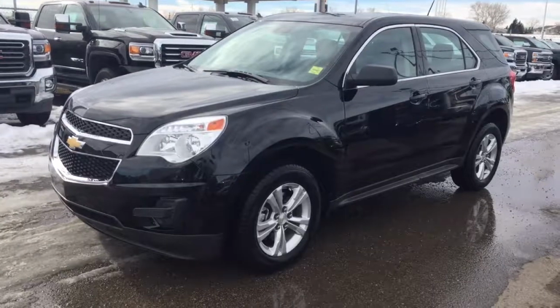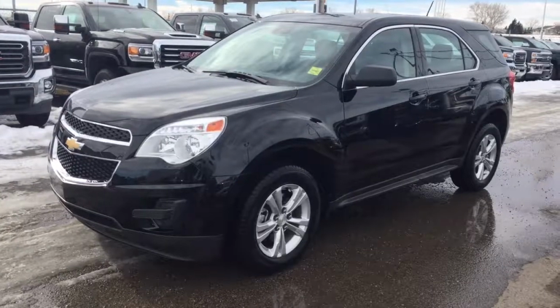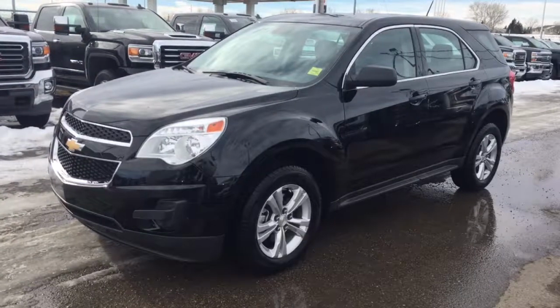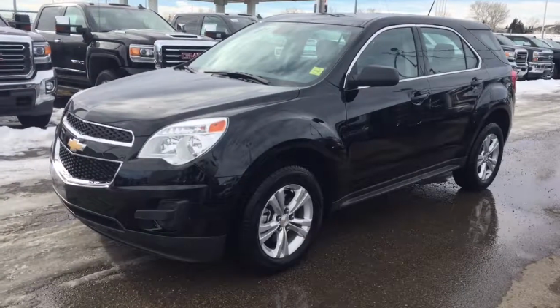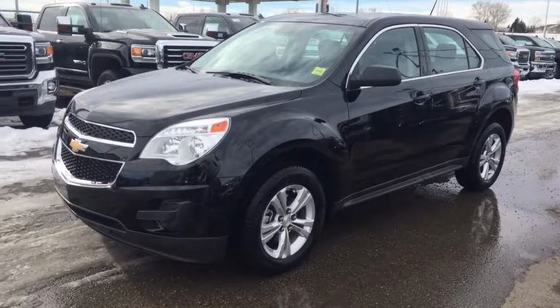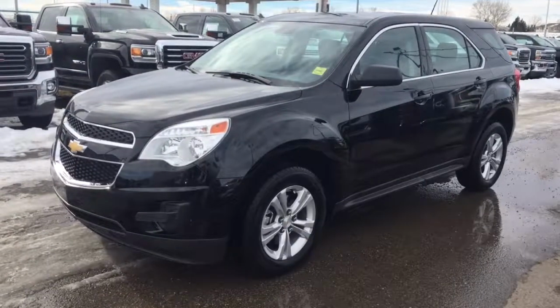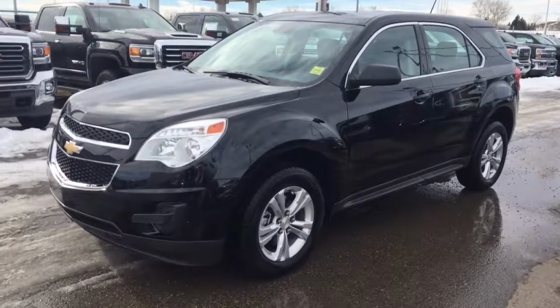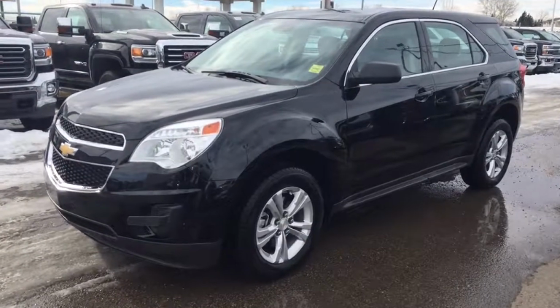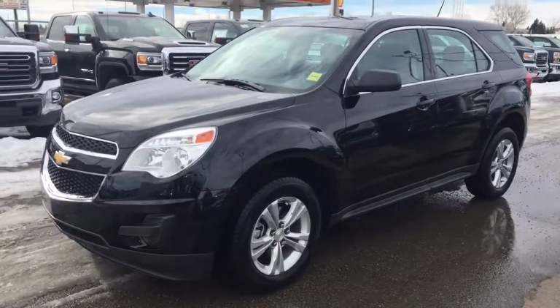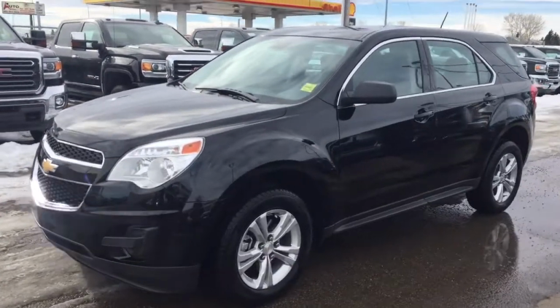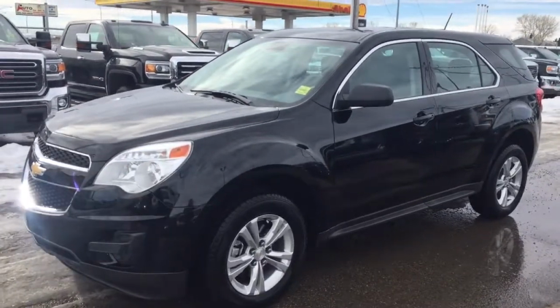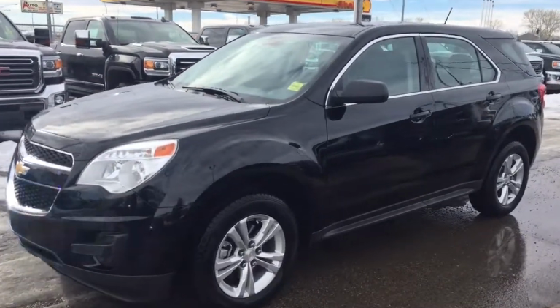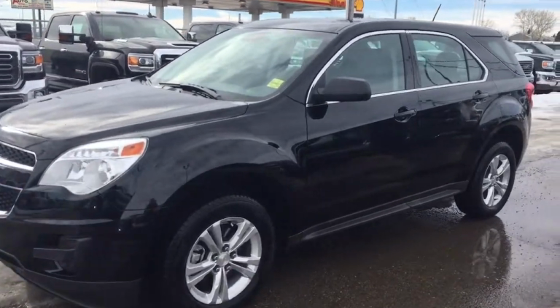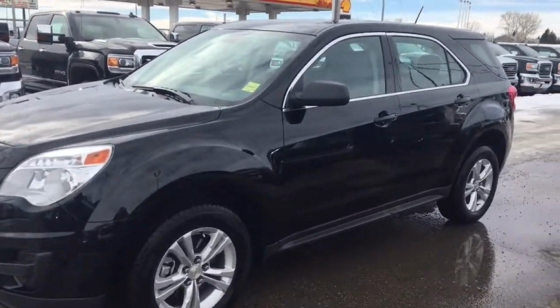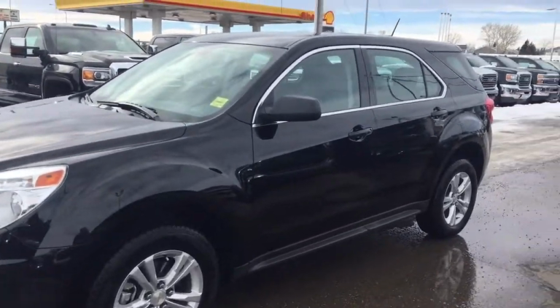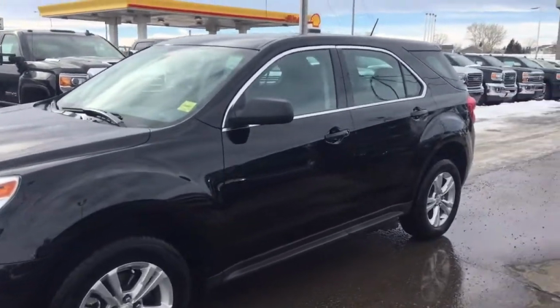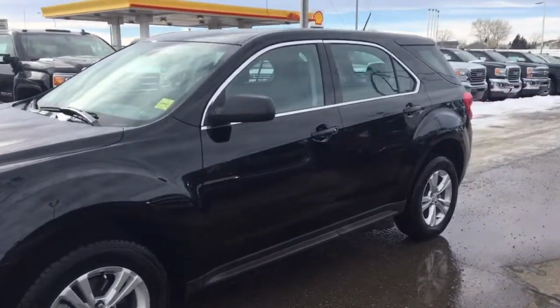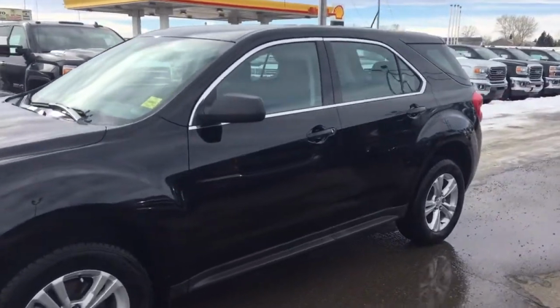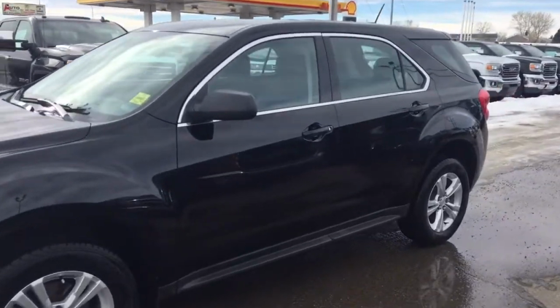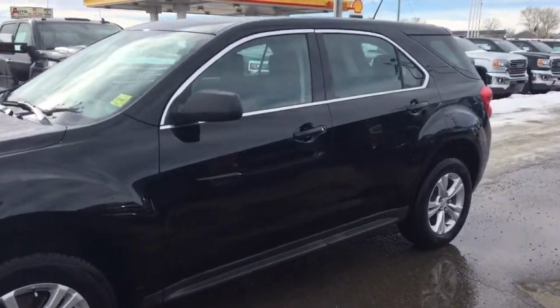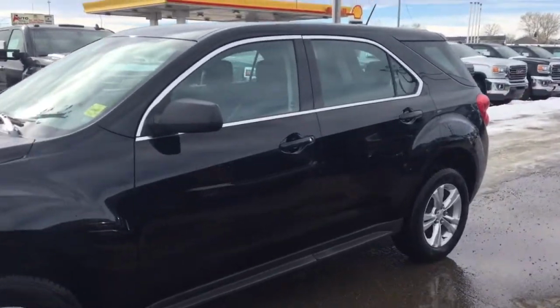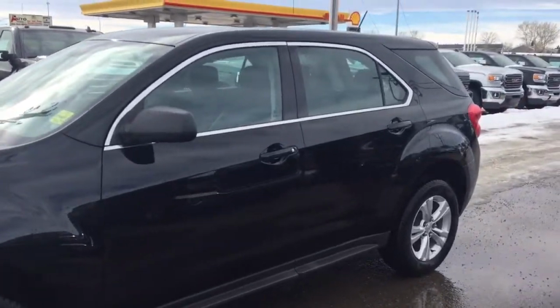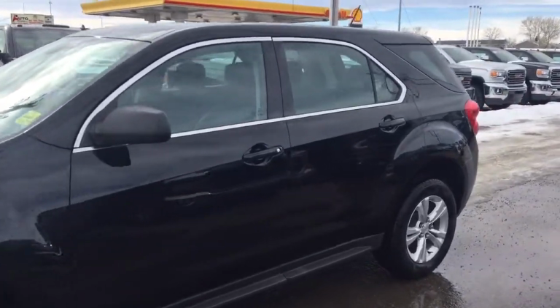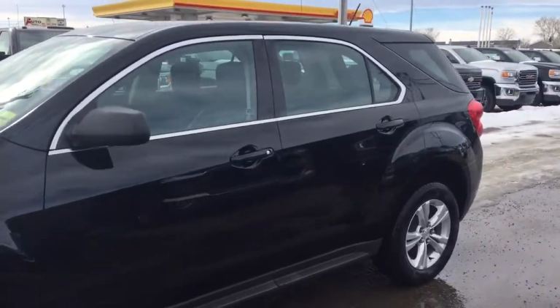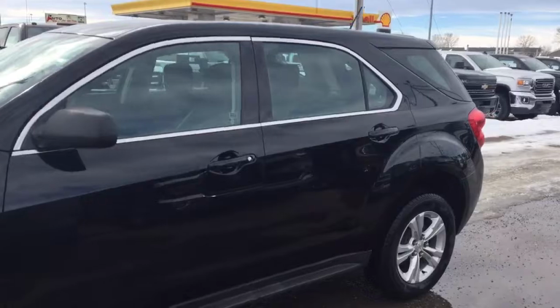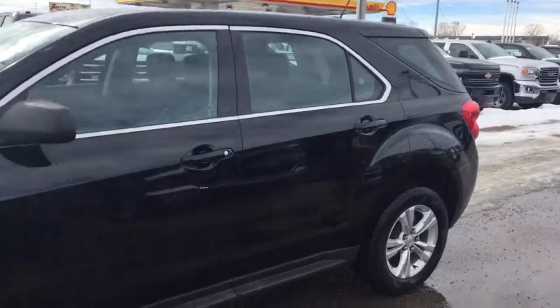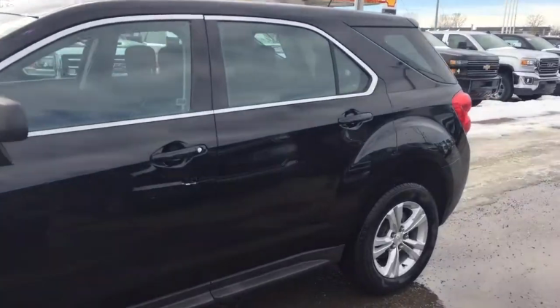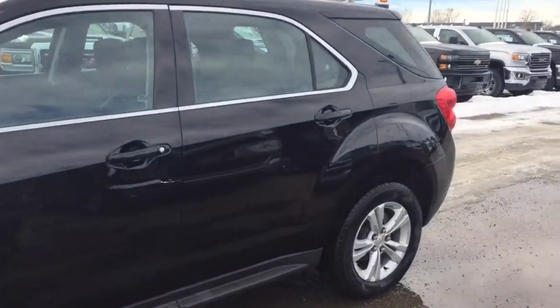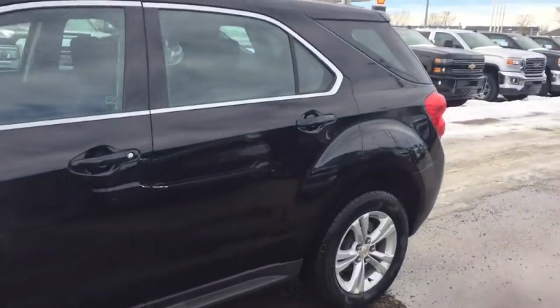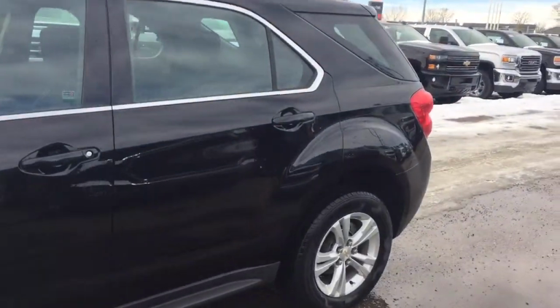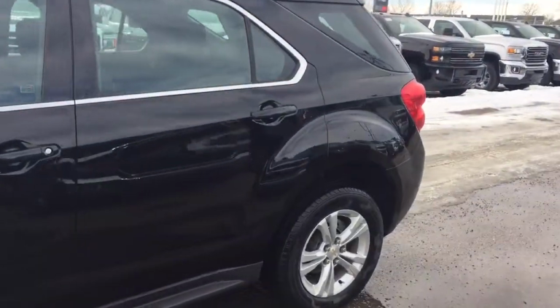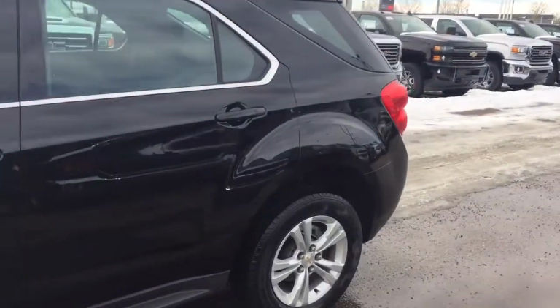Welcome to Davis Chevrolet. This is a pre-owned 2015 Chevrolet Equinox in the color black.